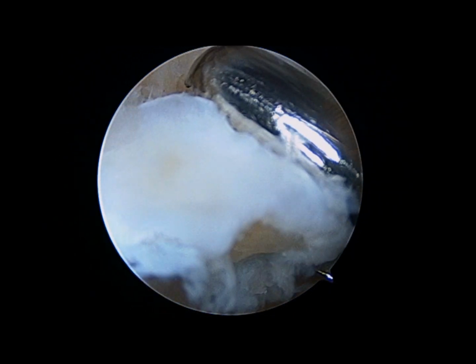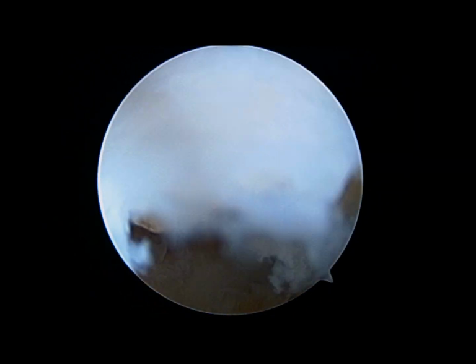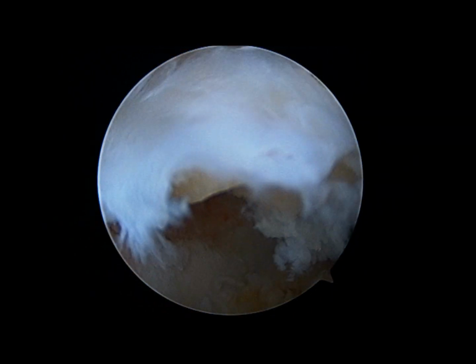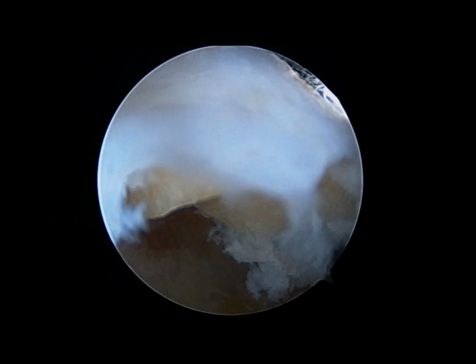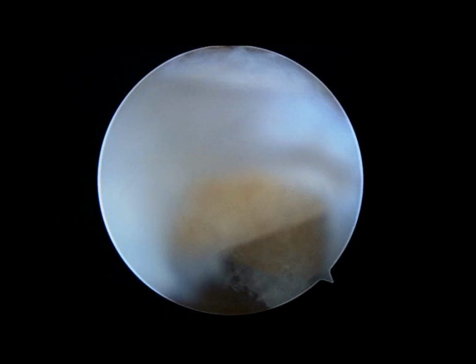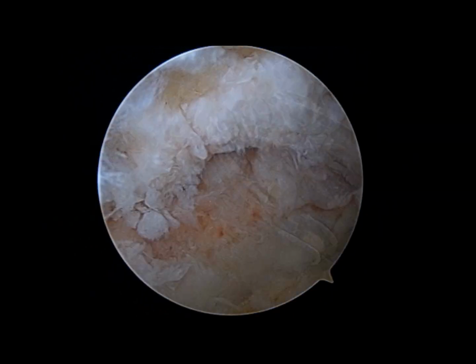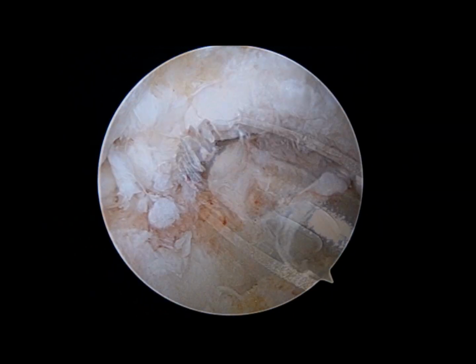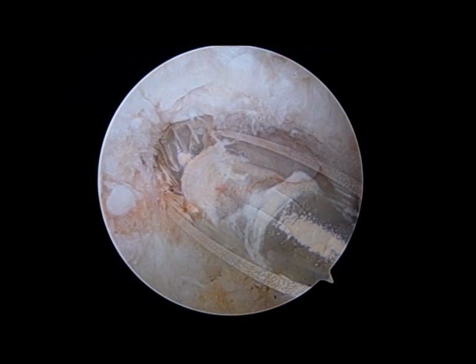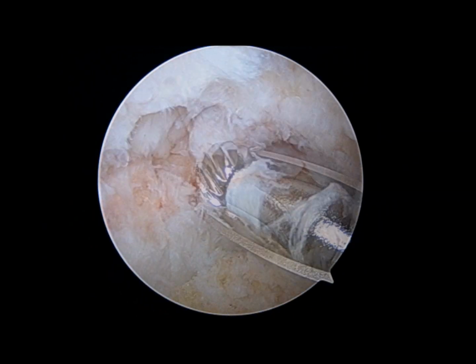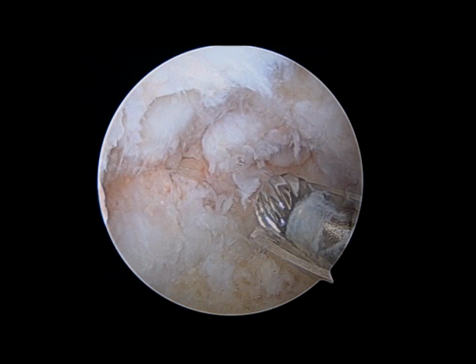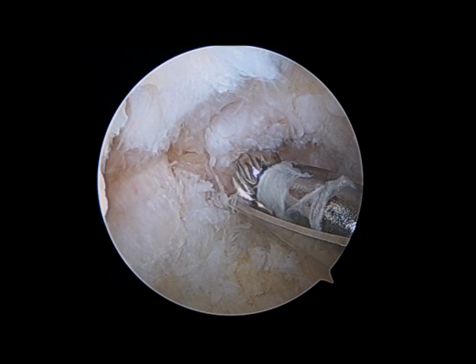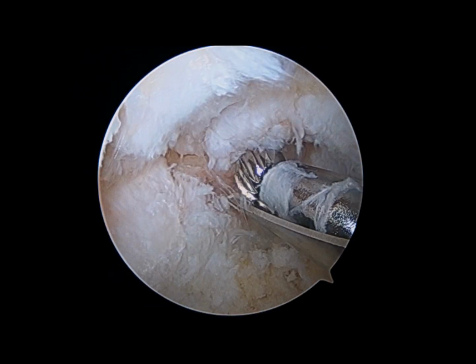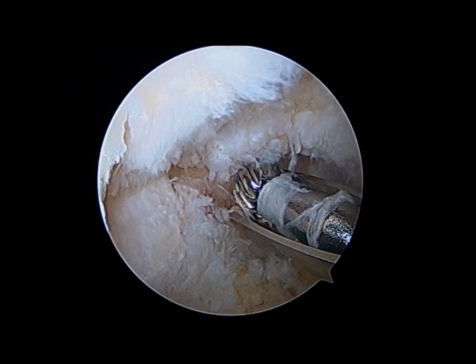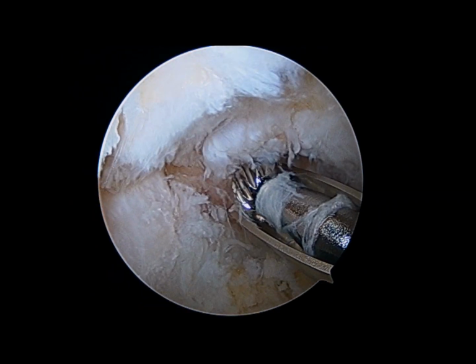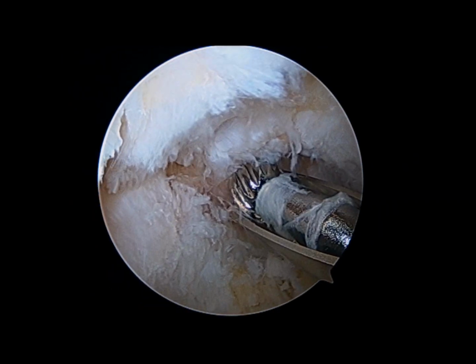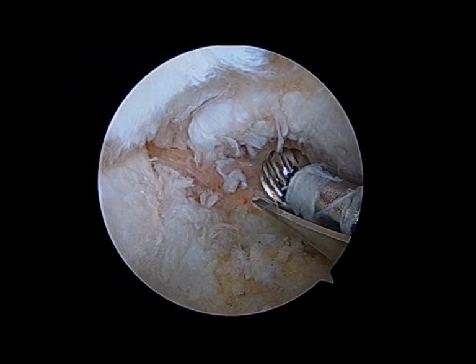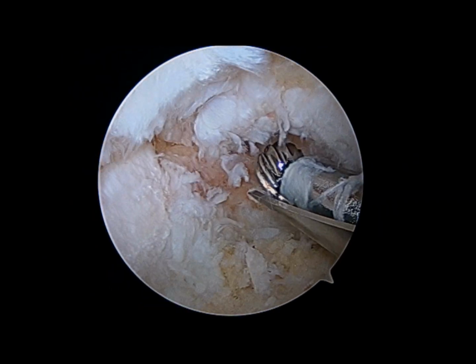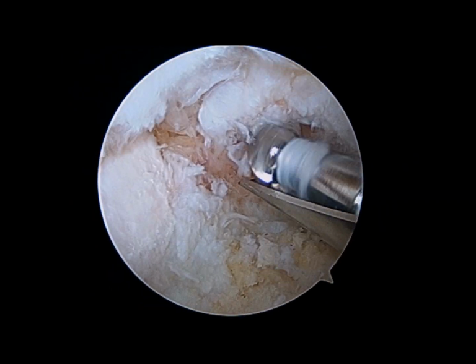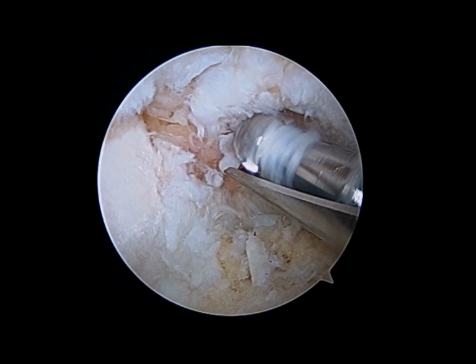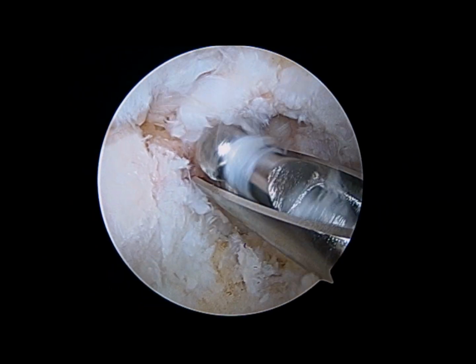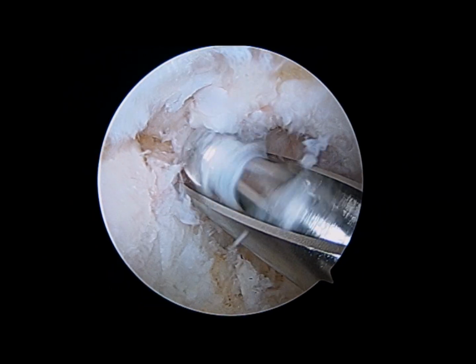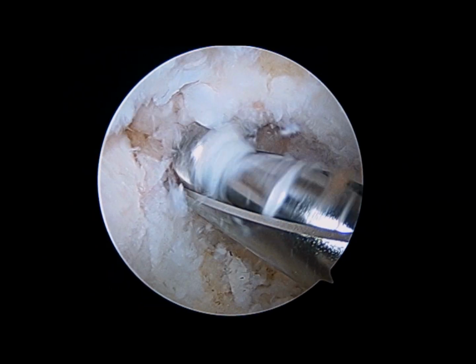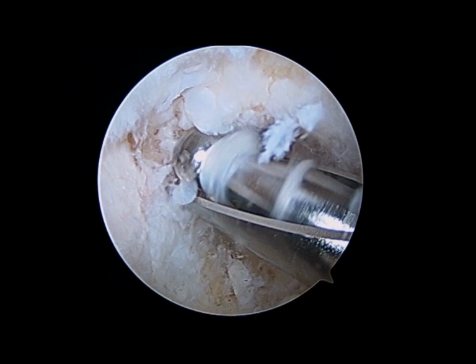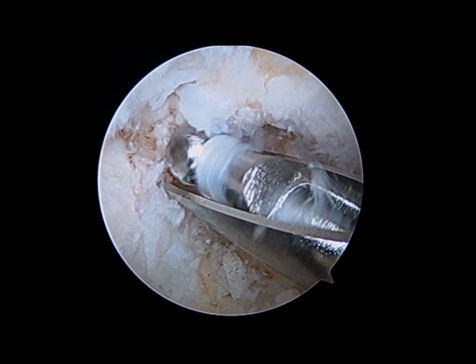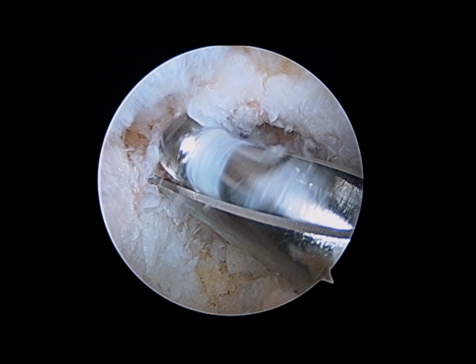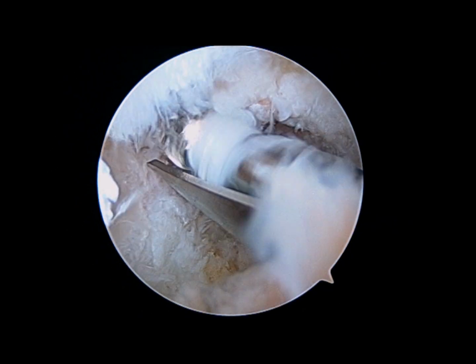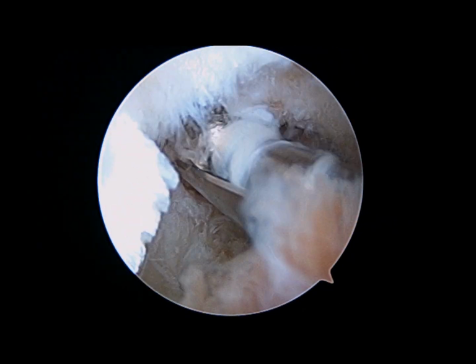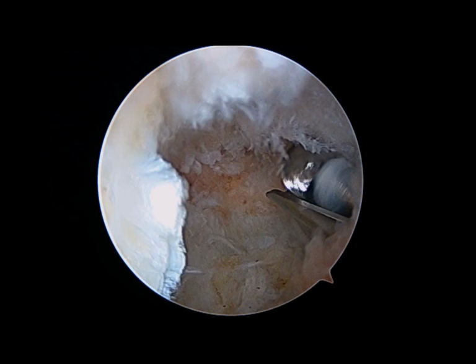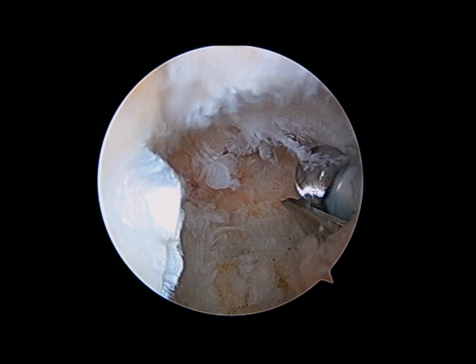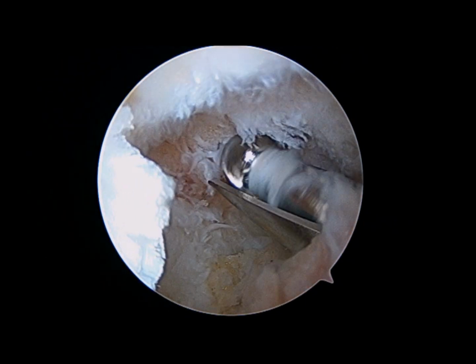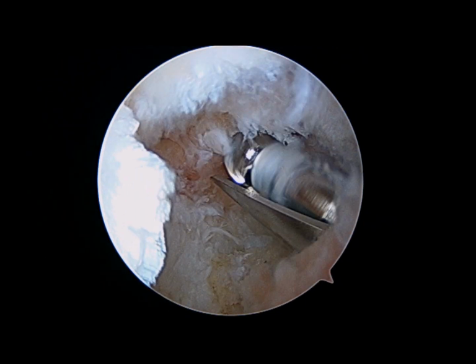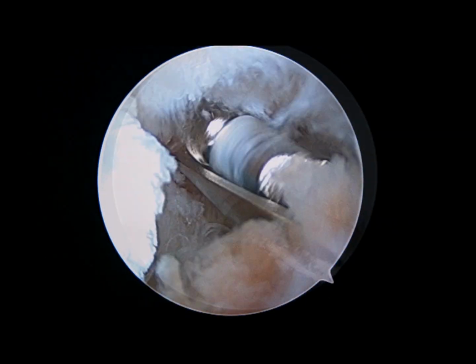That's the olecranon fossa osteophyte, which again will need to be removed, and in this case it's being done with a burr.